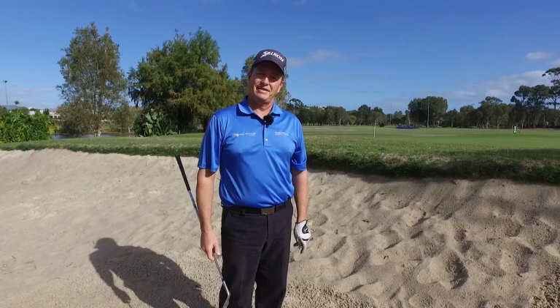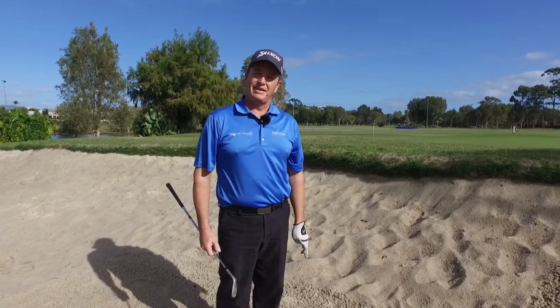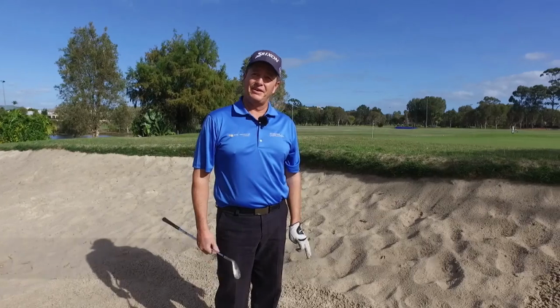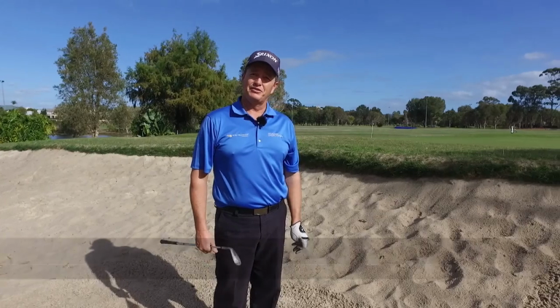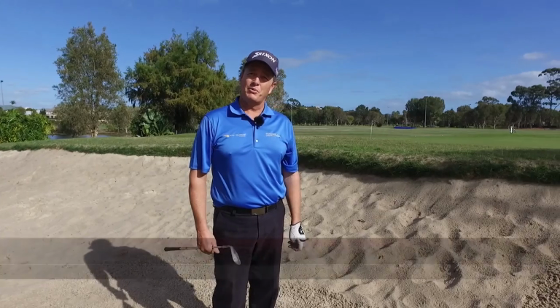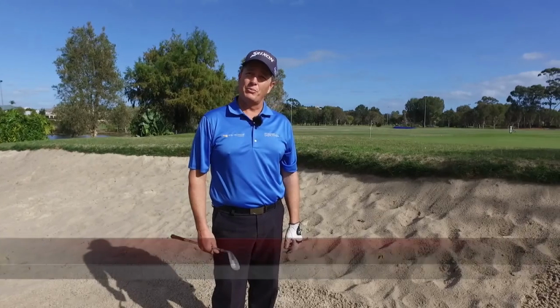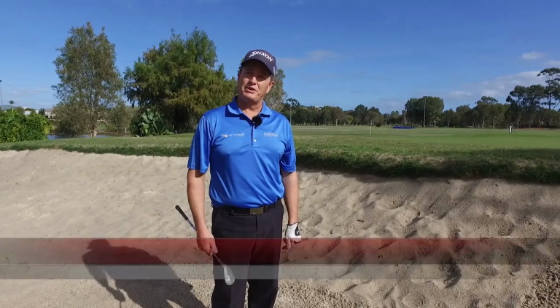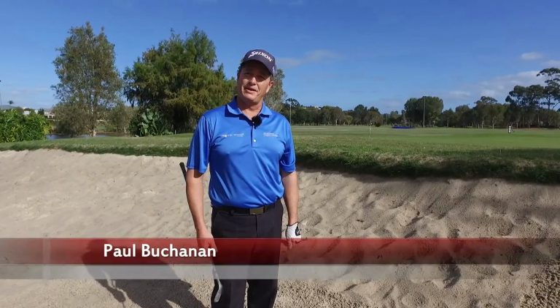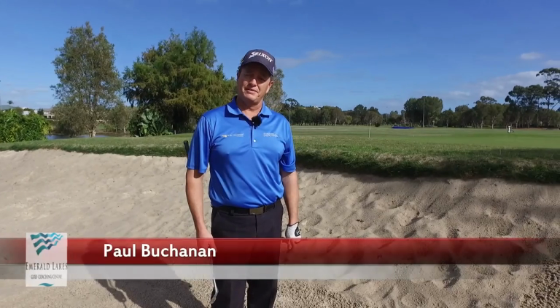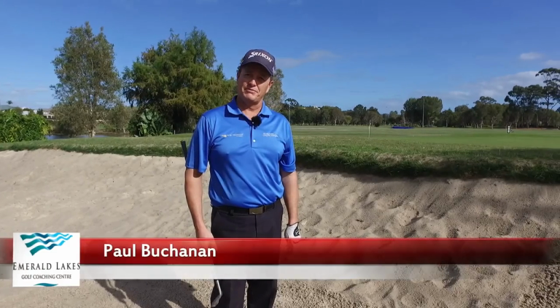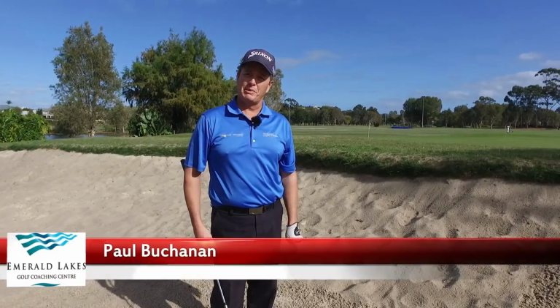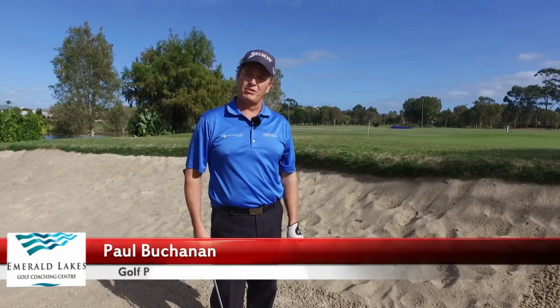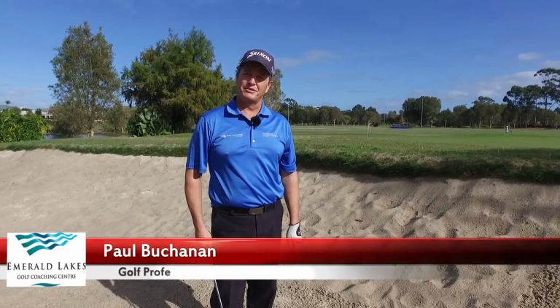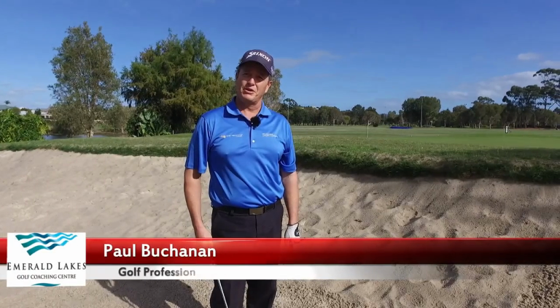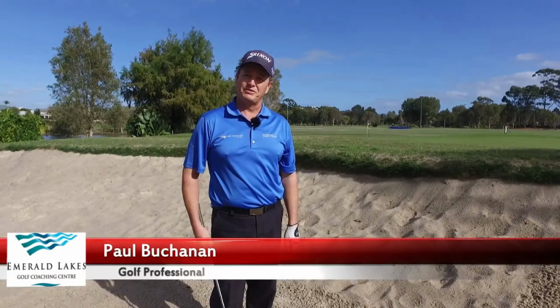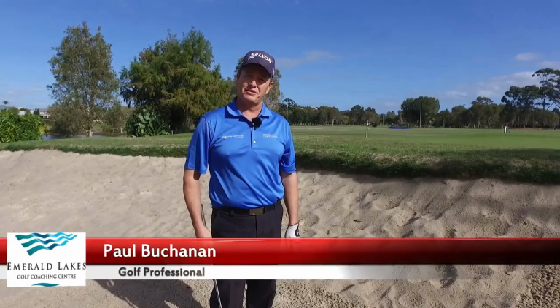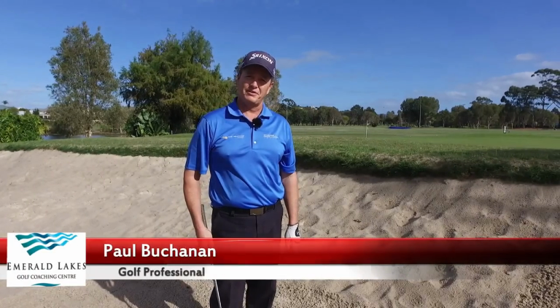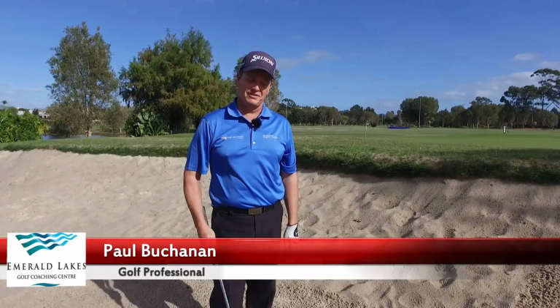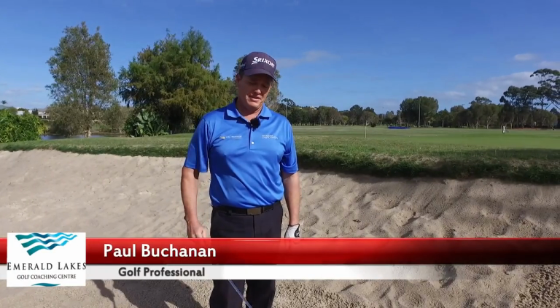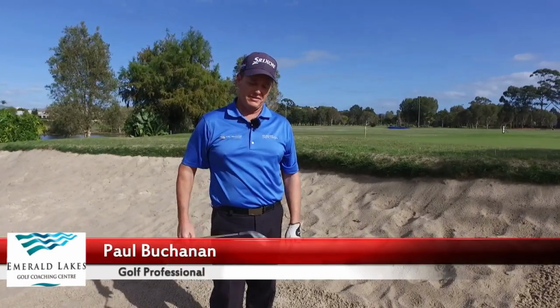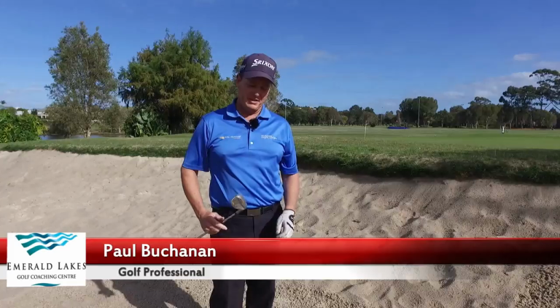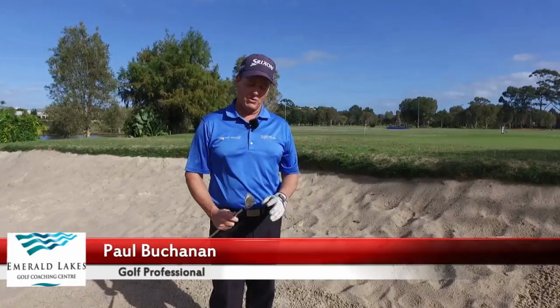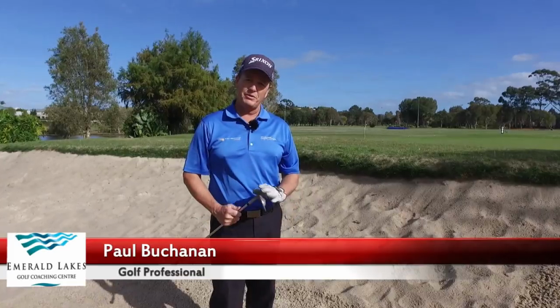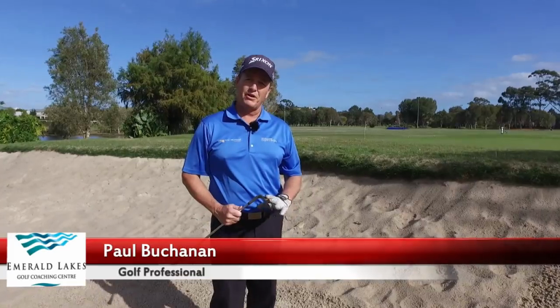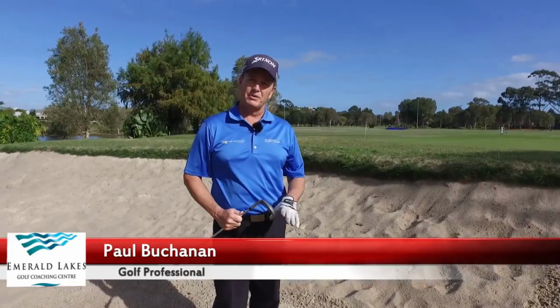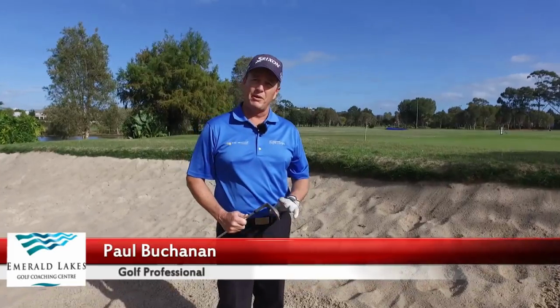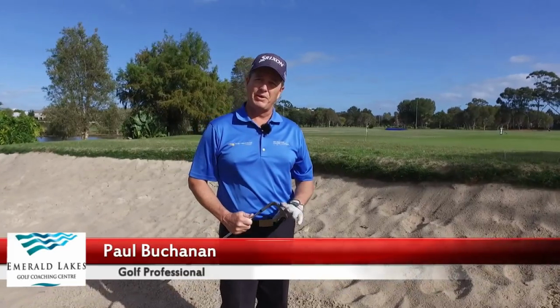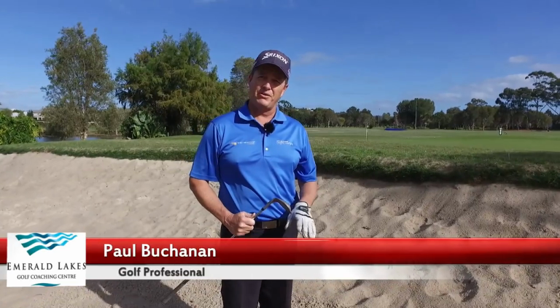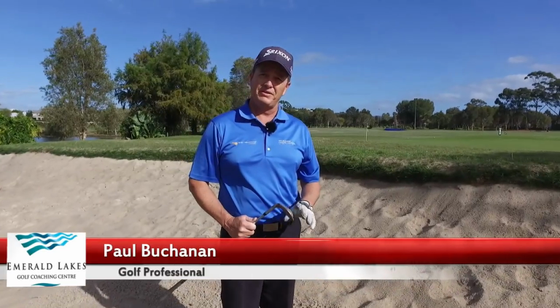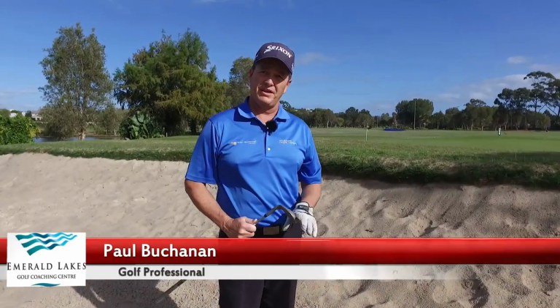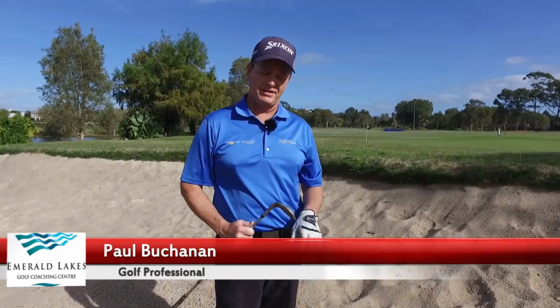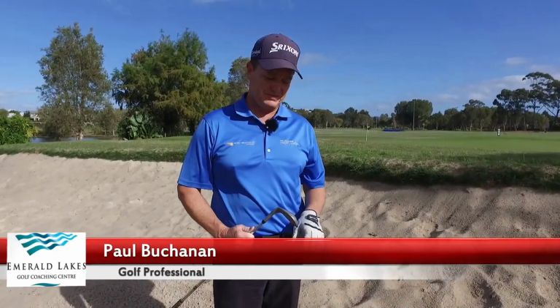Hi, this is Paul Buchanan from Emerald Lake Coaching Center. Today we're going to be talking about buried lies.